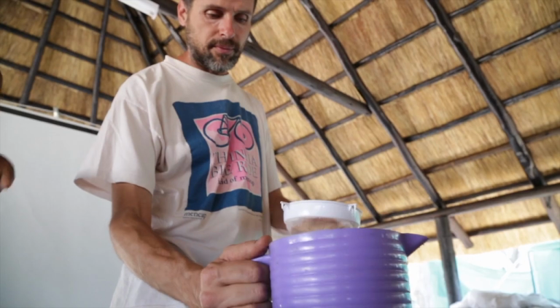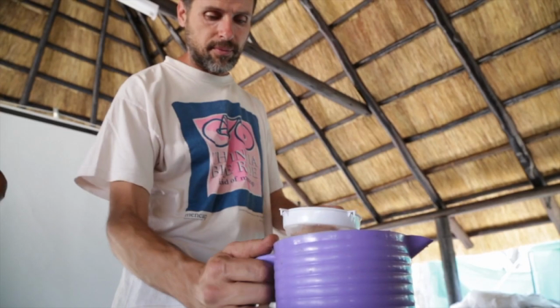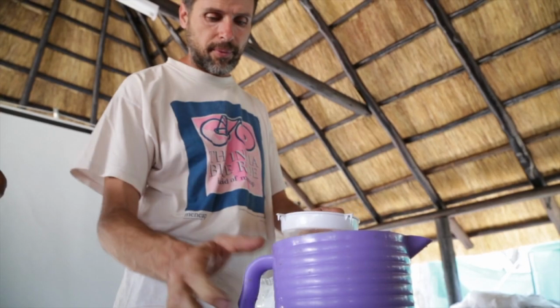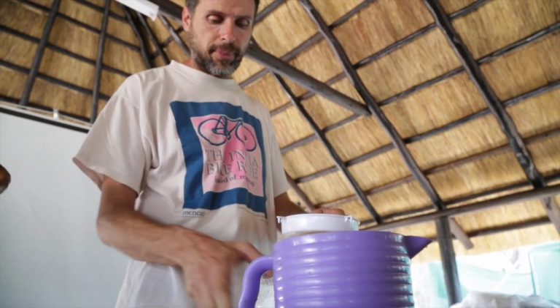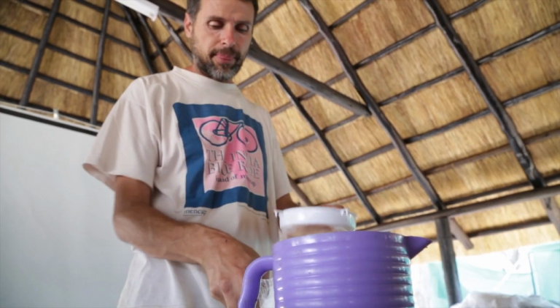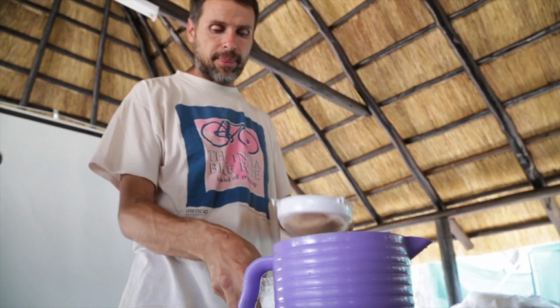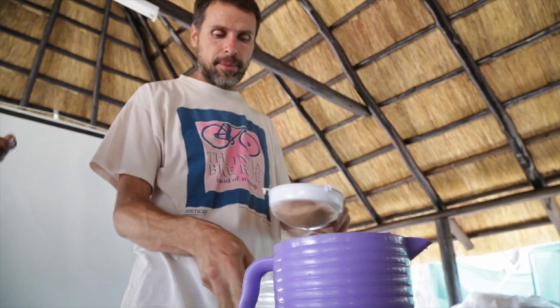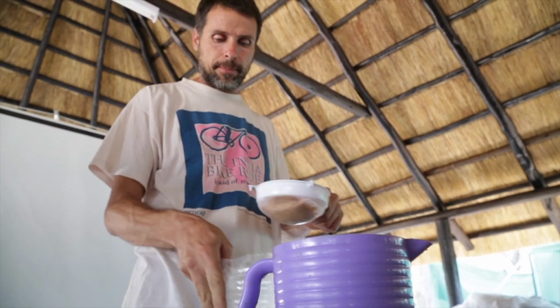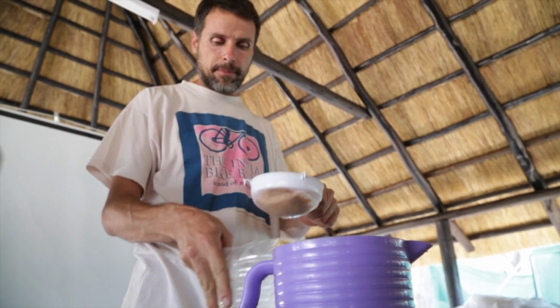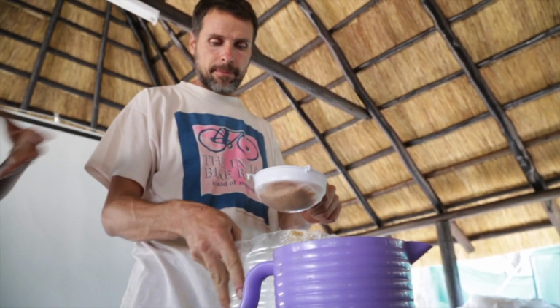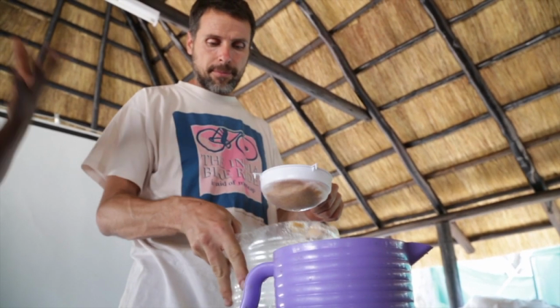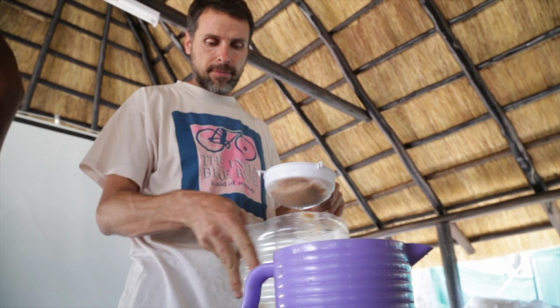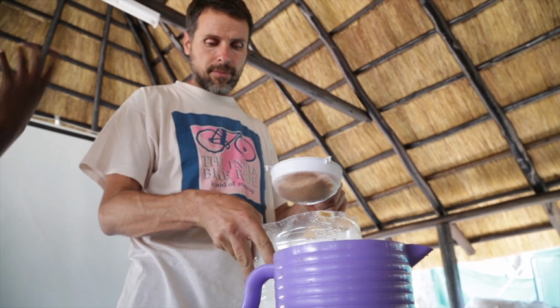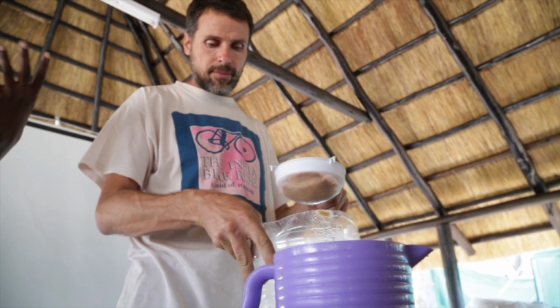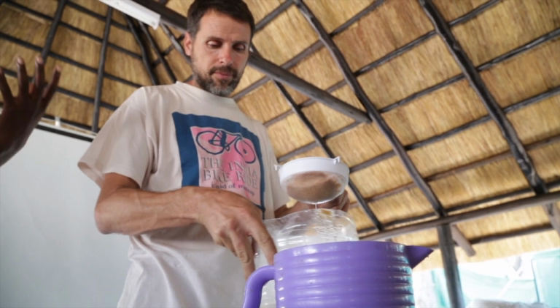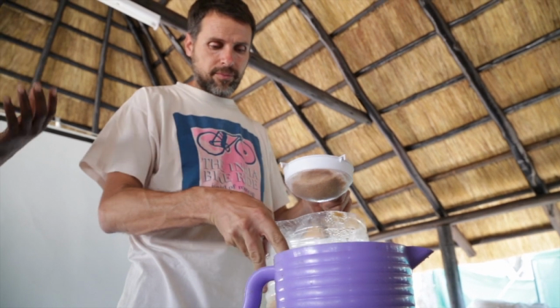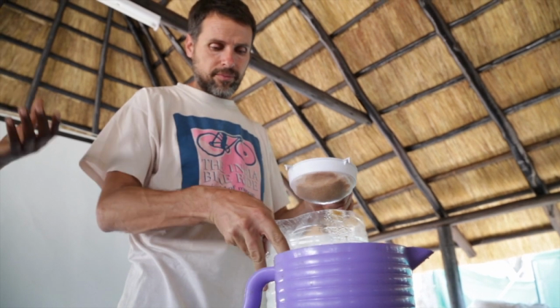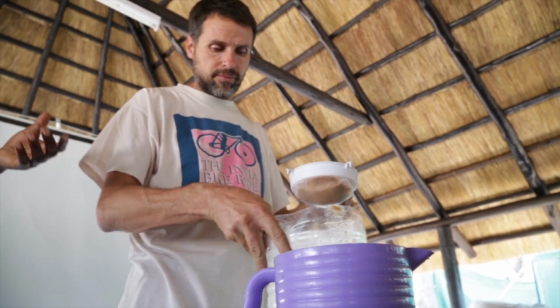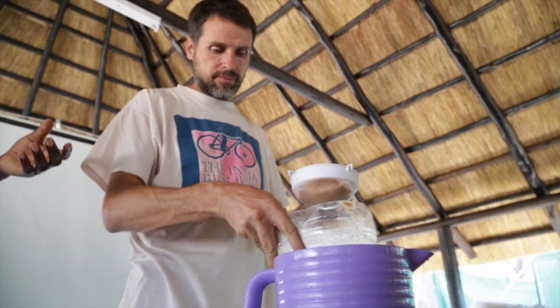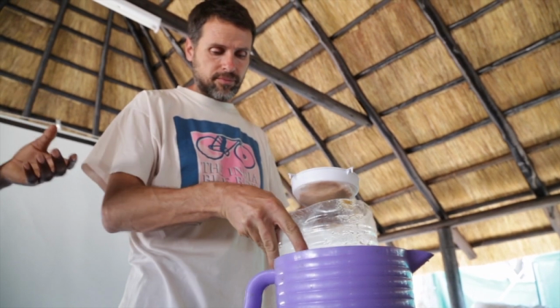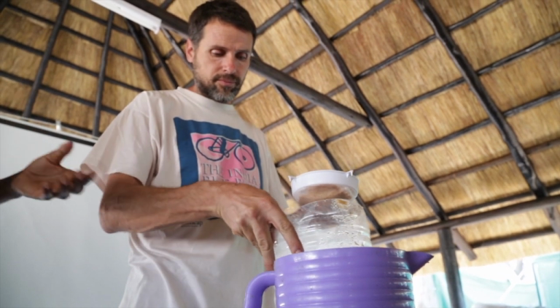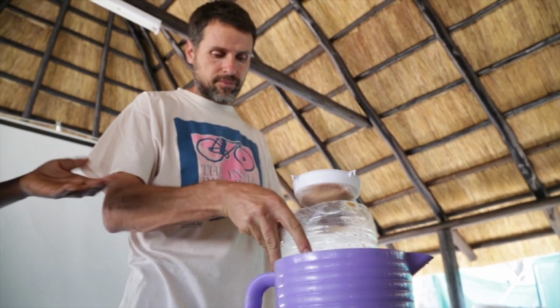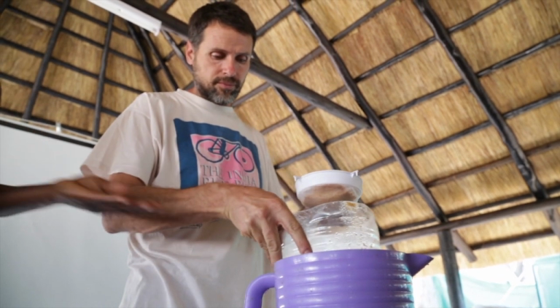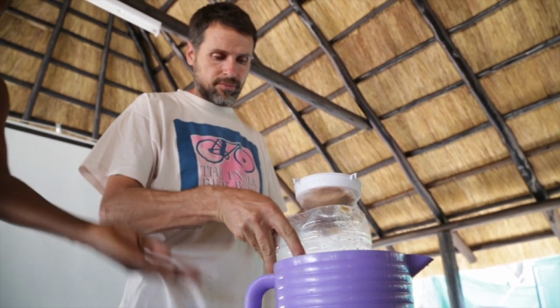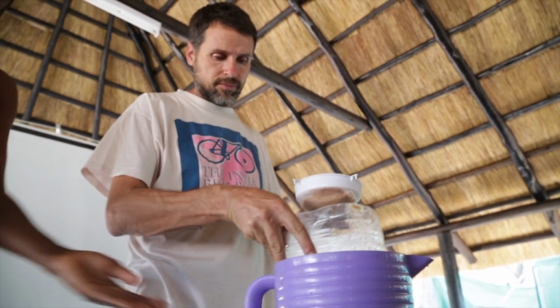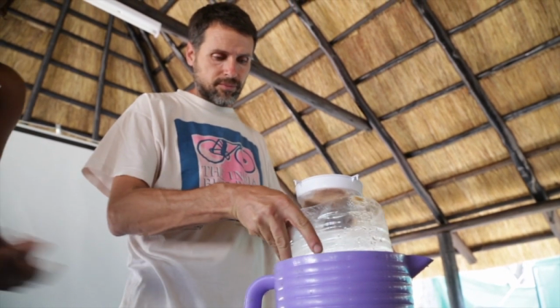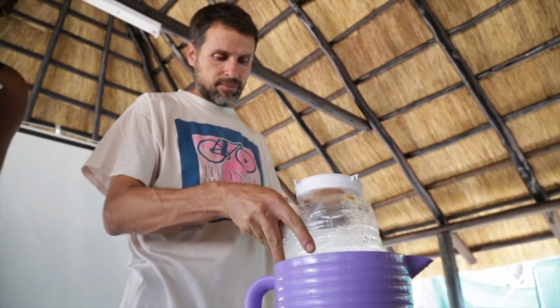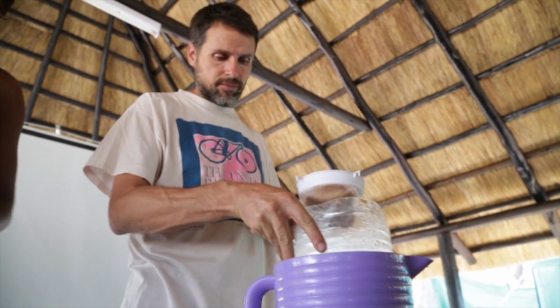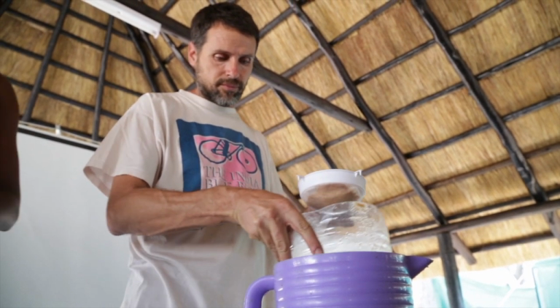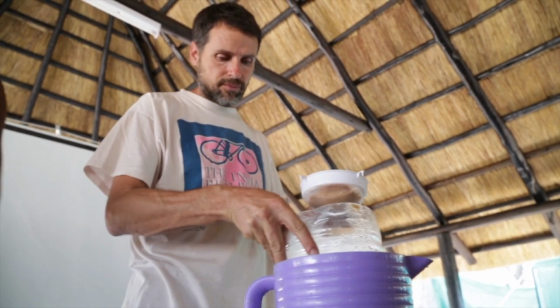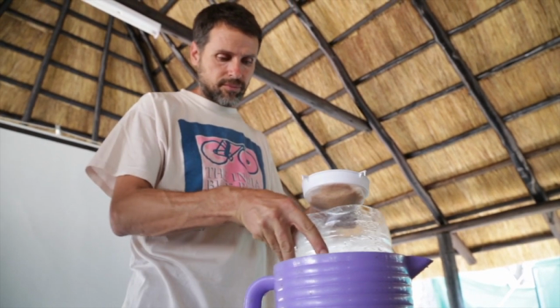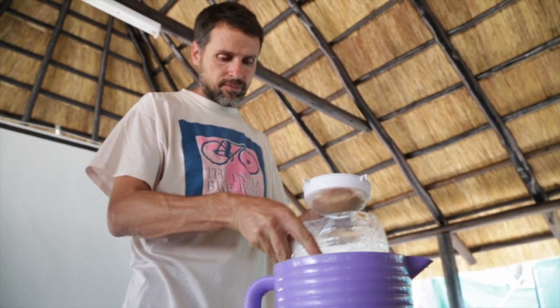After 2-3 days, use a sieve to separate the bran from the water.